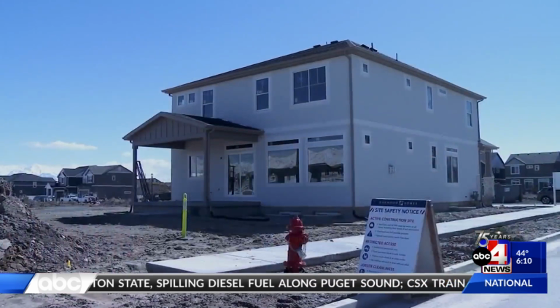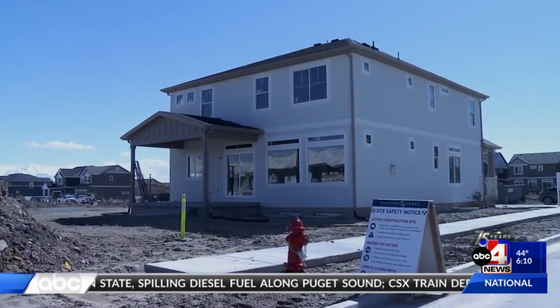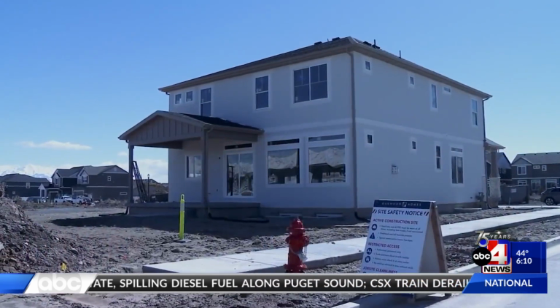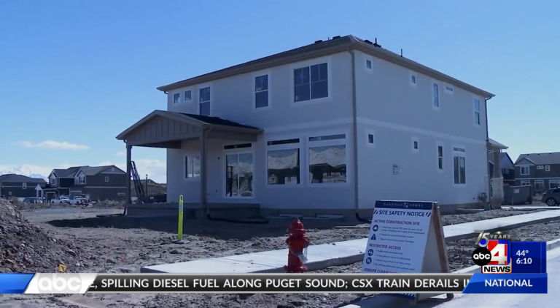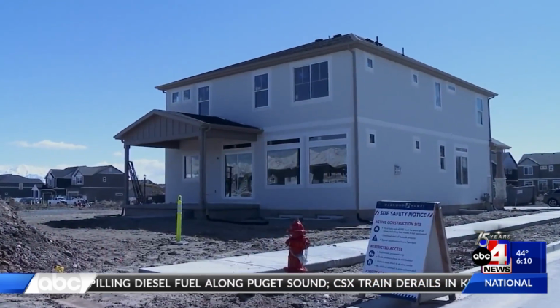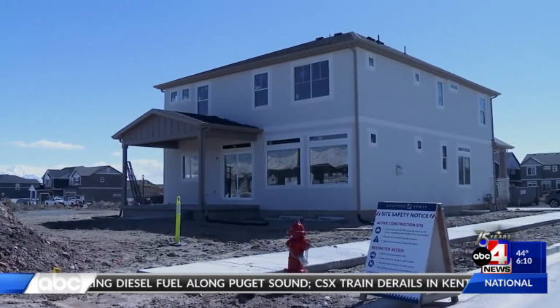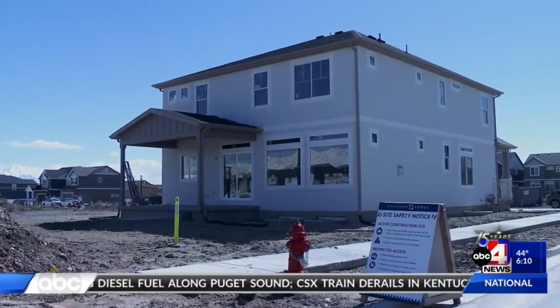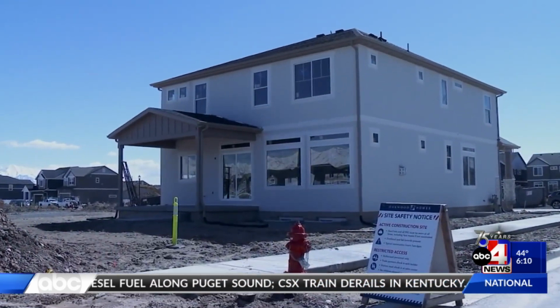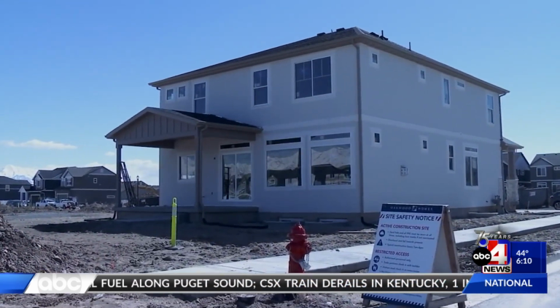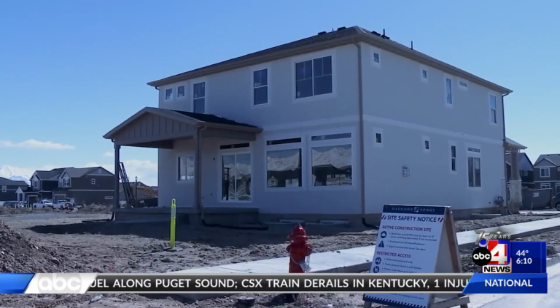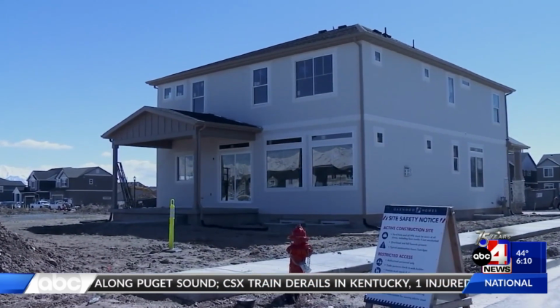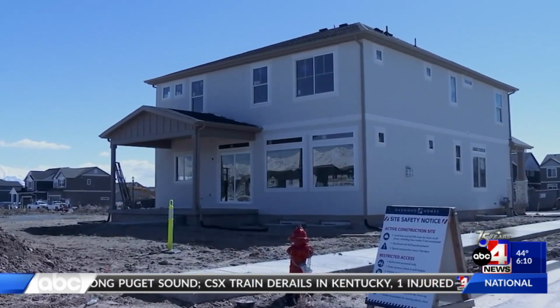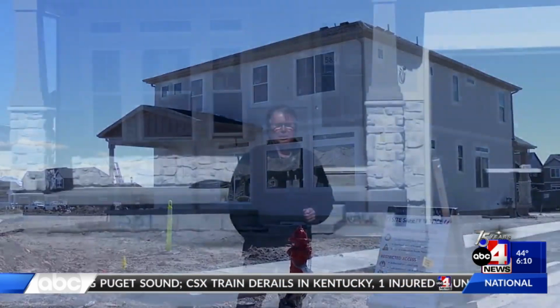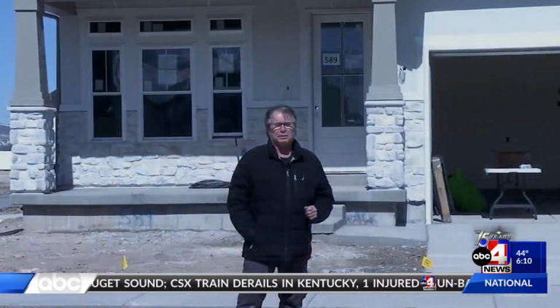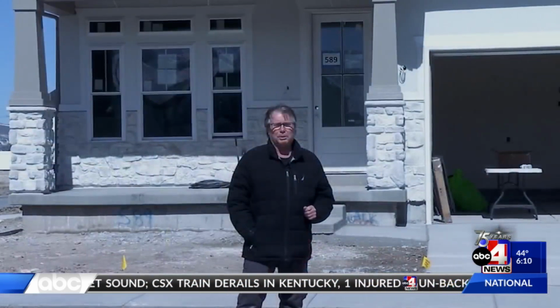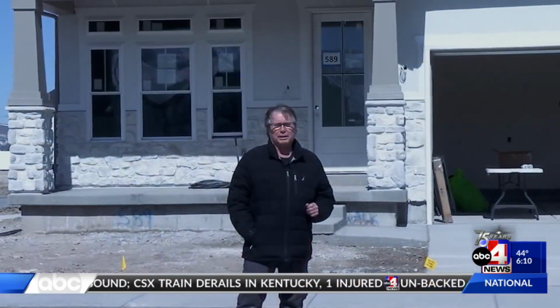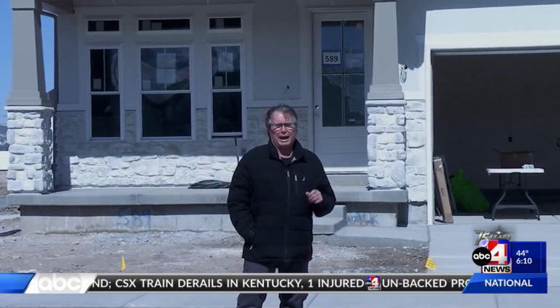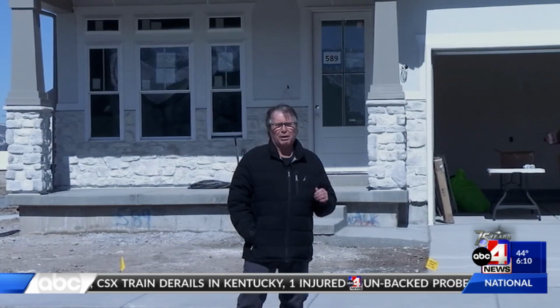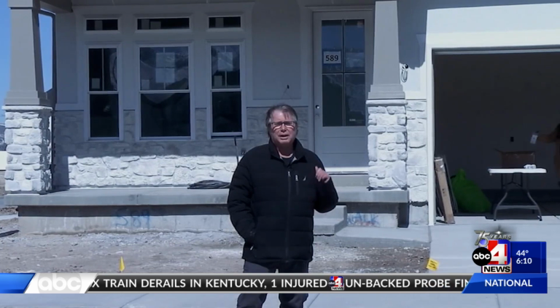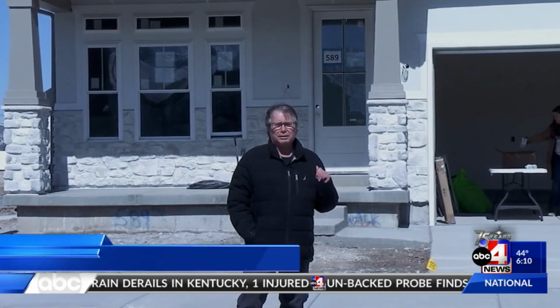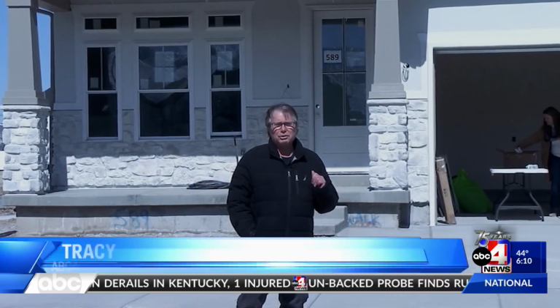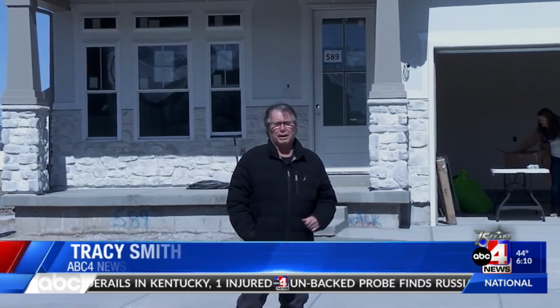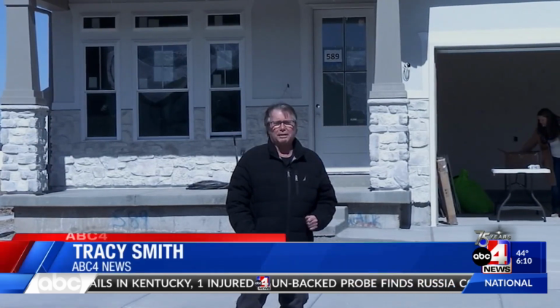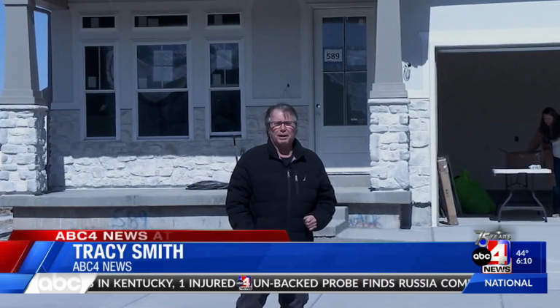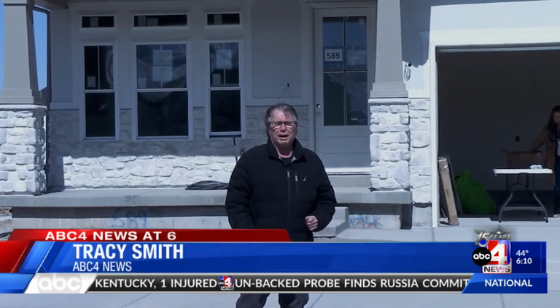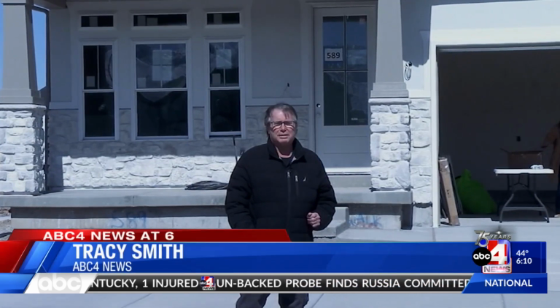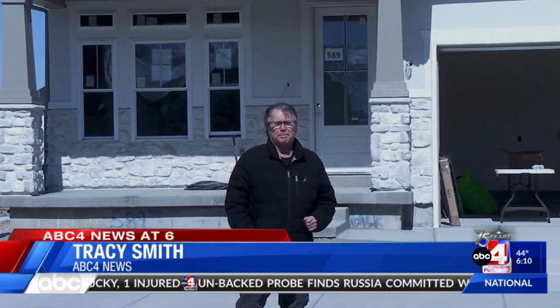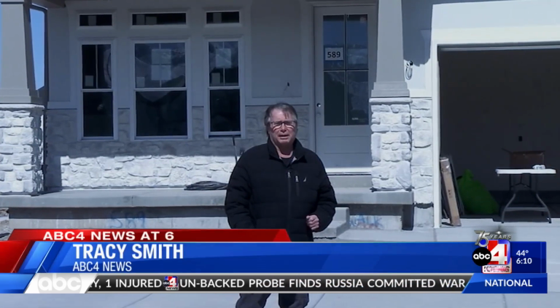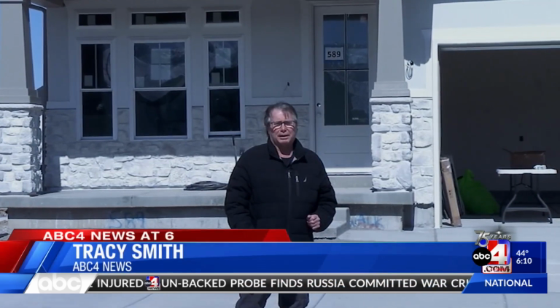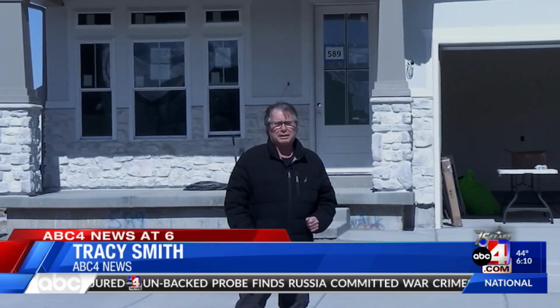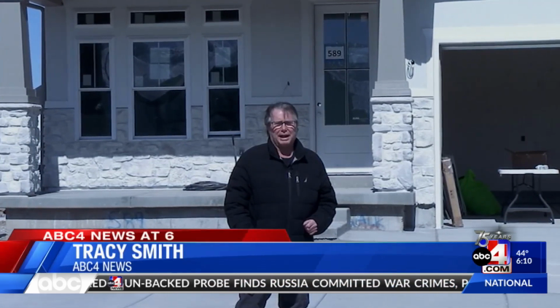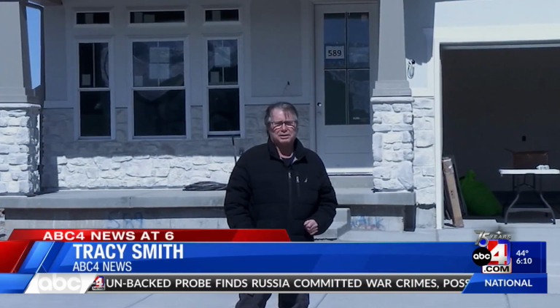Utah homebuilders teamed up with St. Jude's Hospital to put a house literally on the front lines of the battle against cancer.